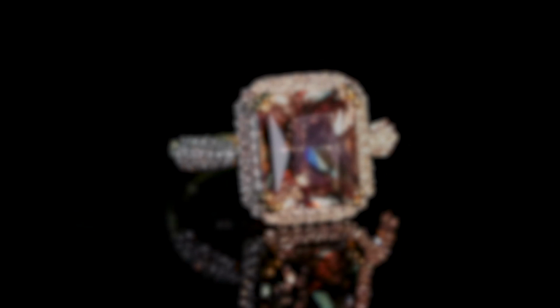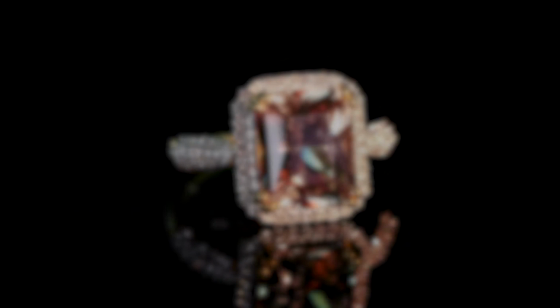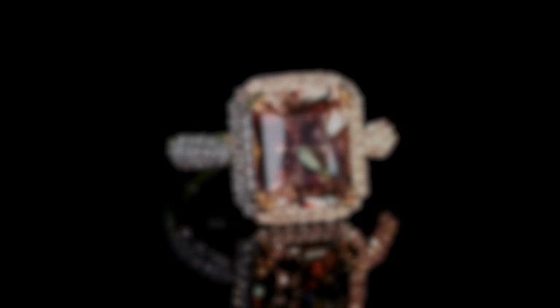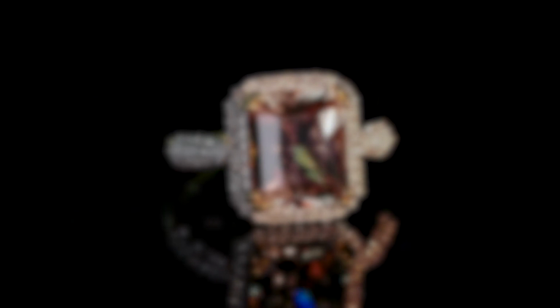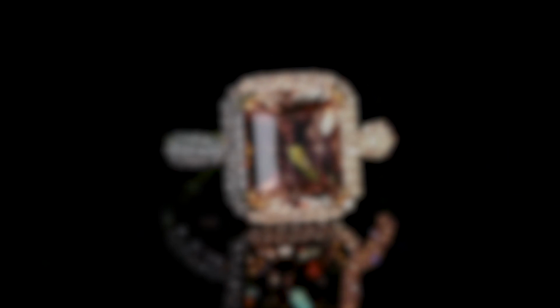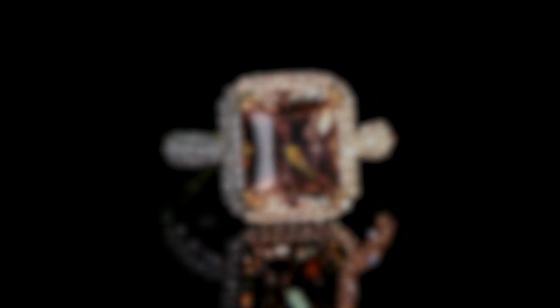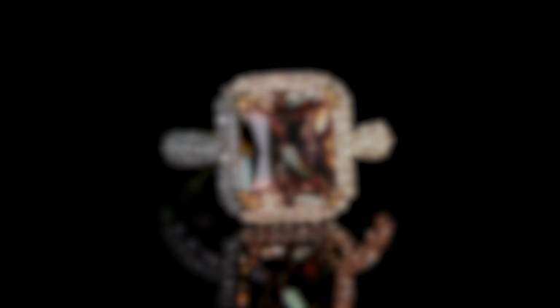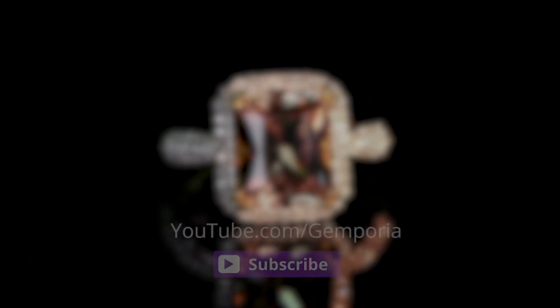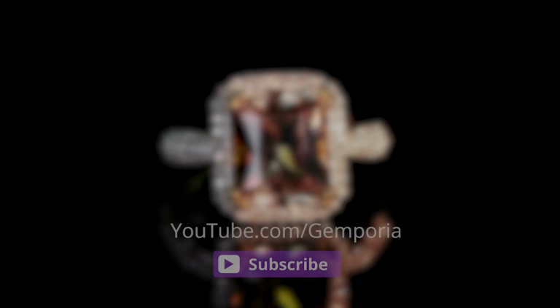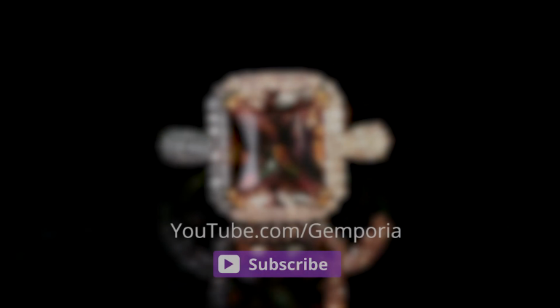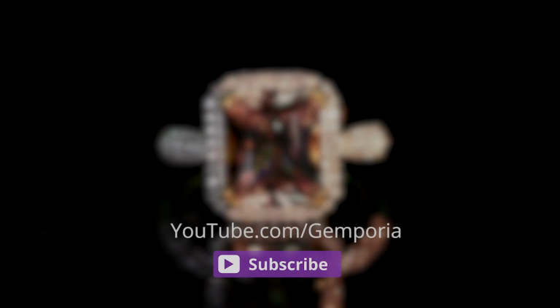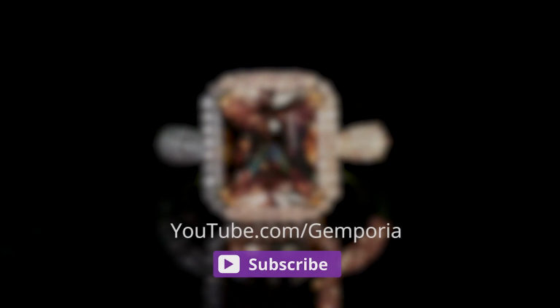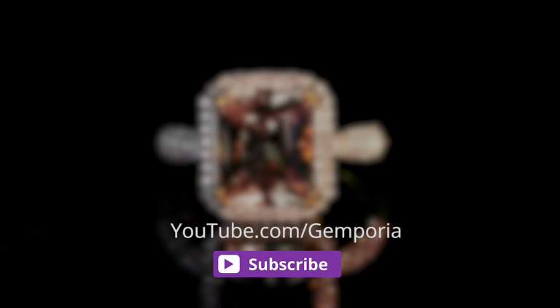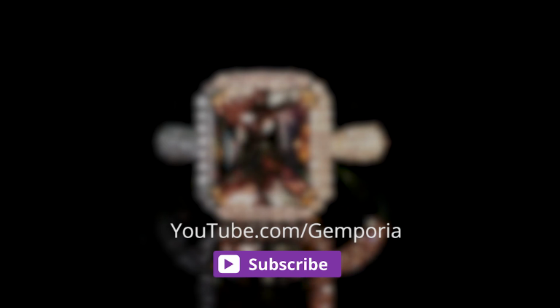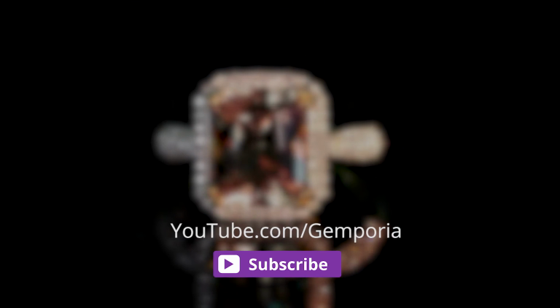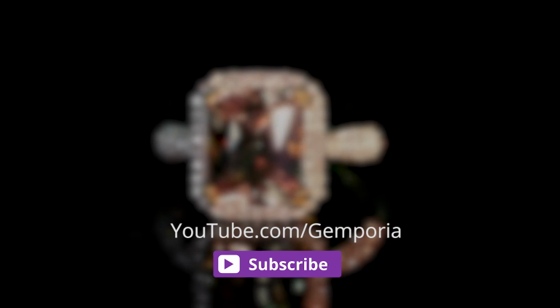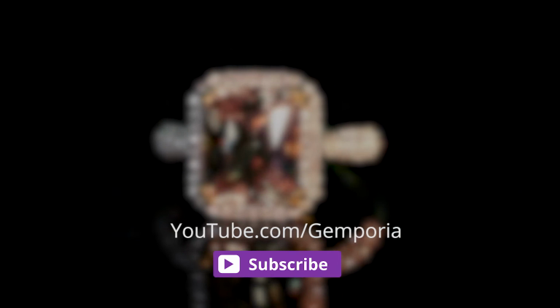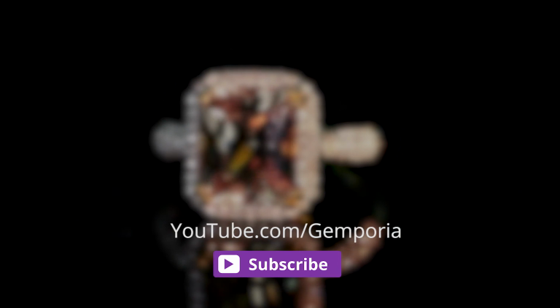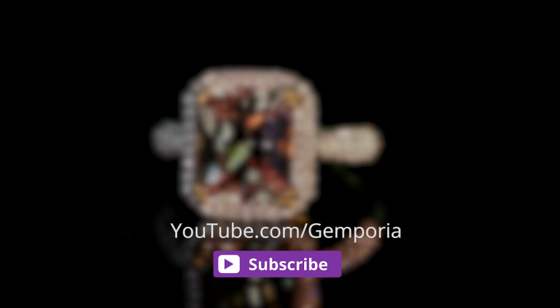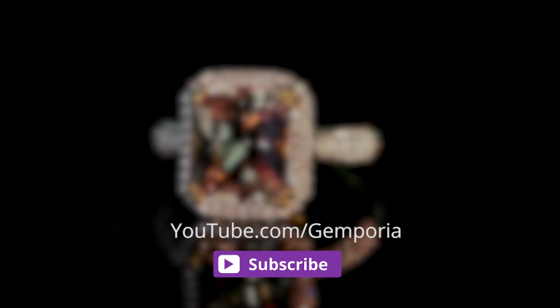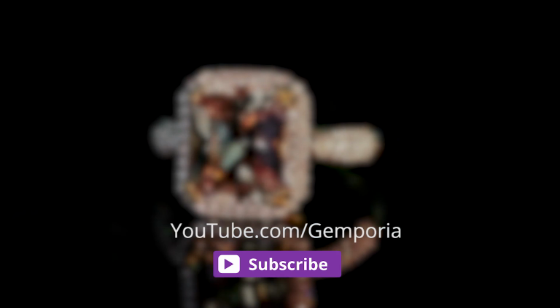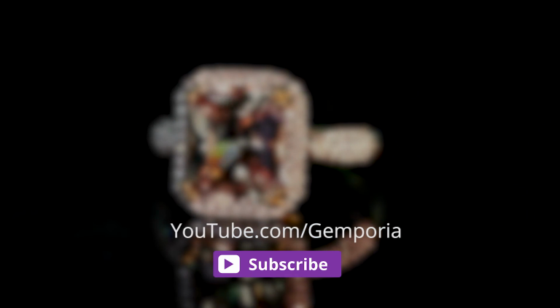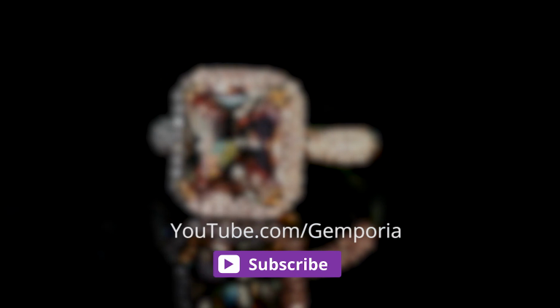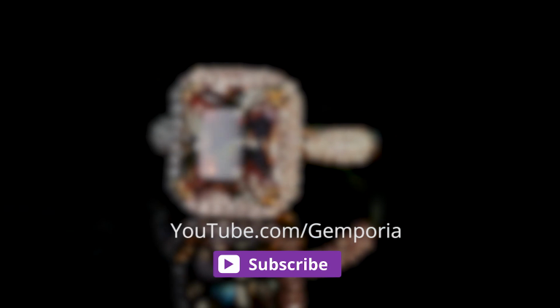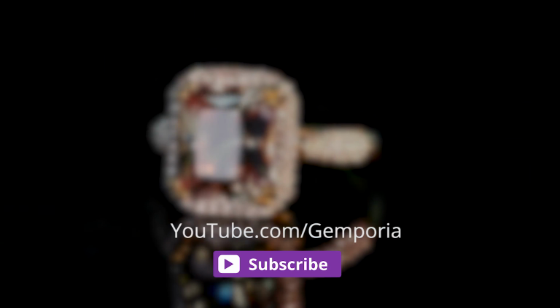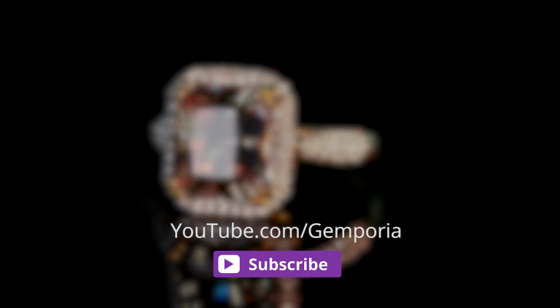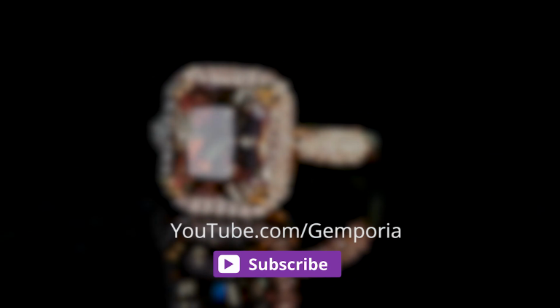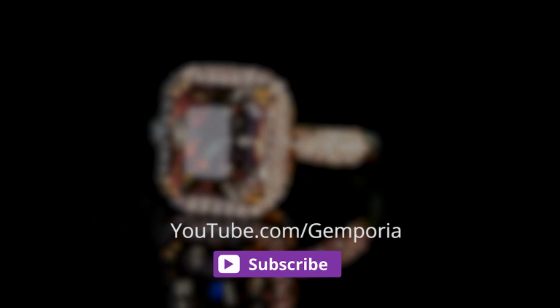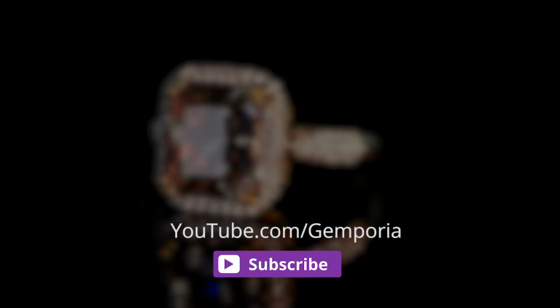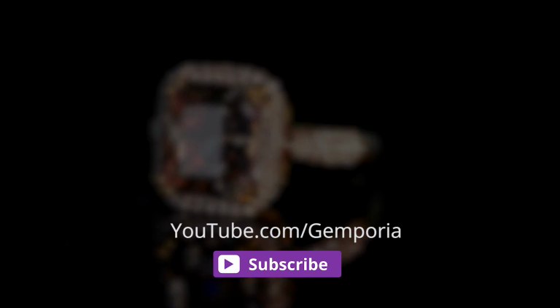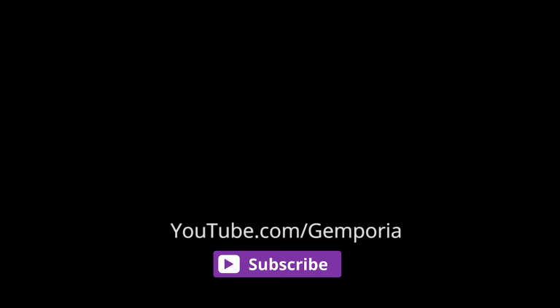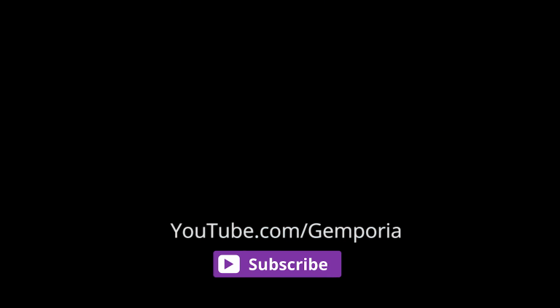Do you need something jargon busting? Leave a comment on our YouTube page and we may feature your request on a future episode.